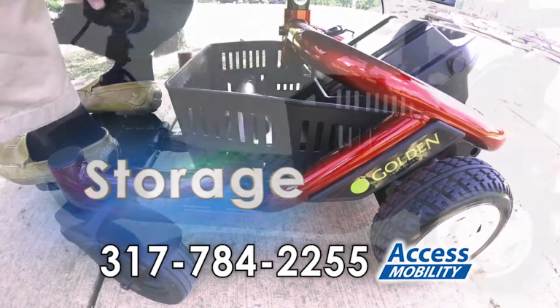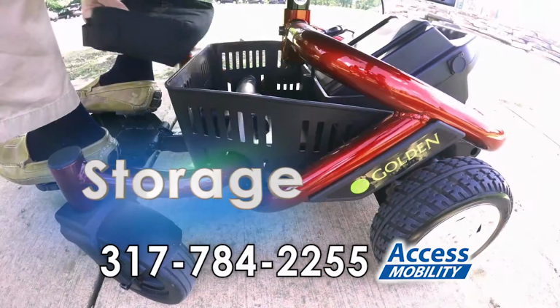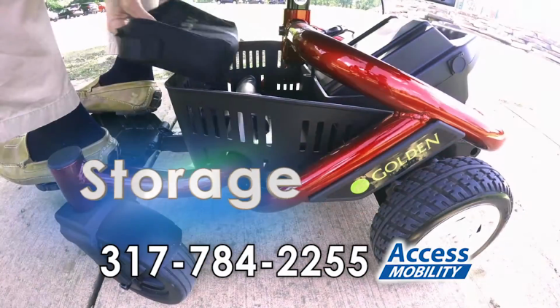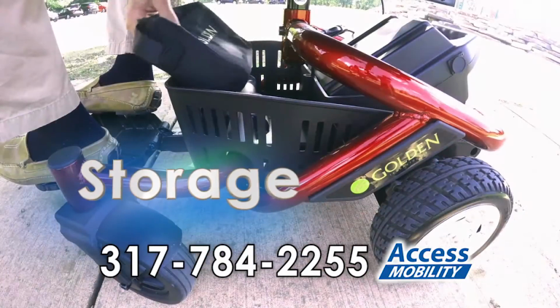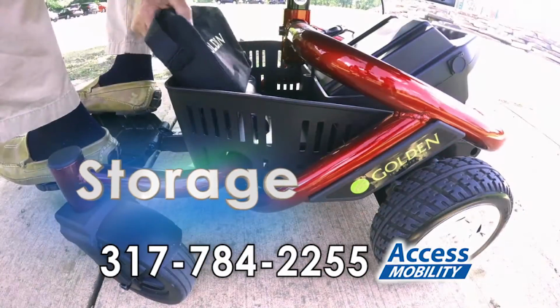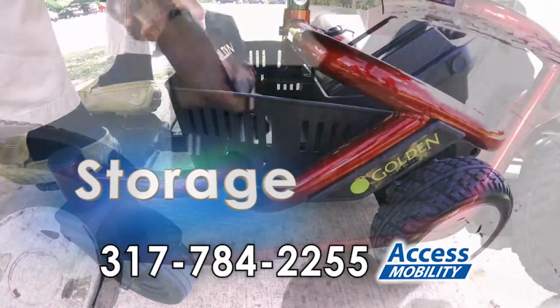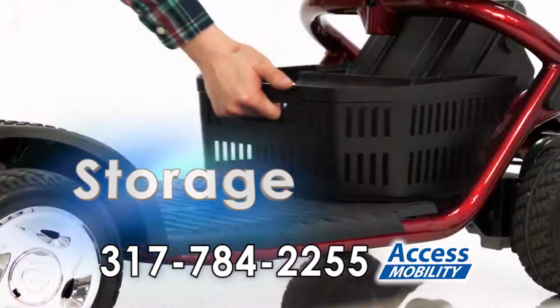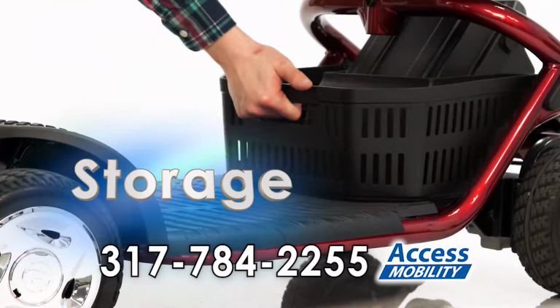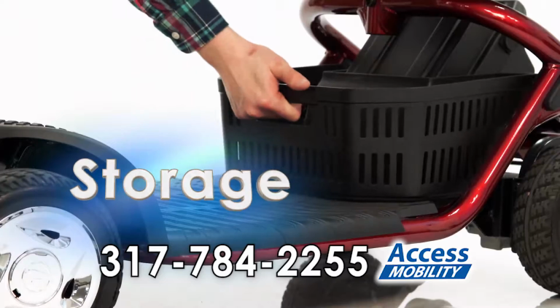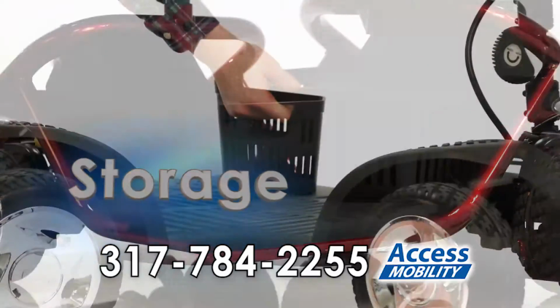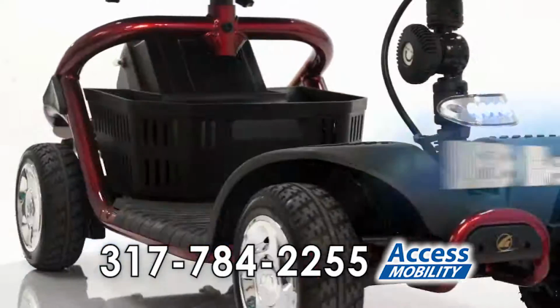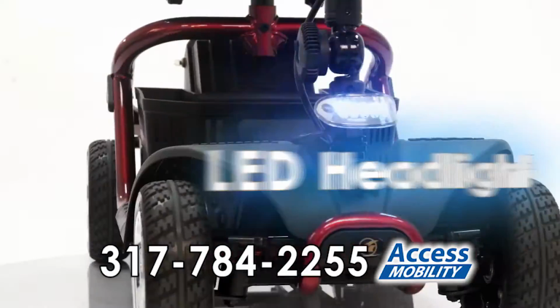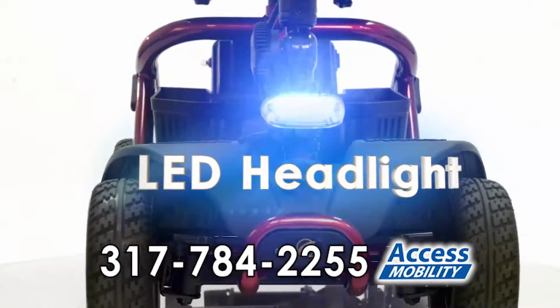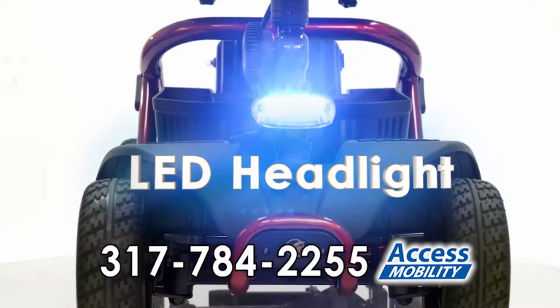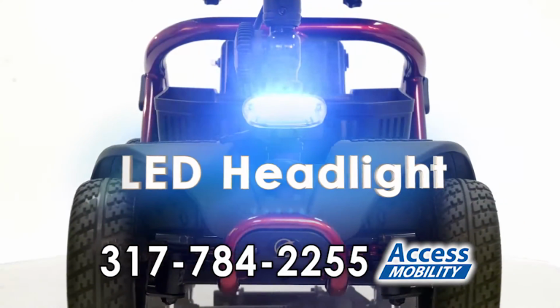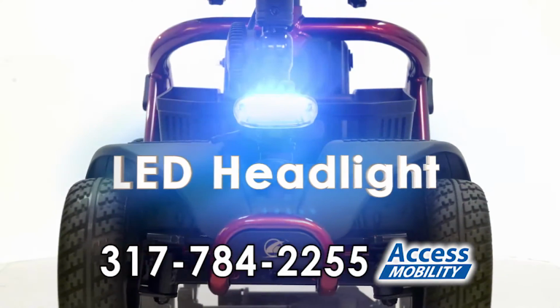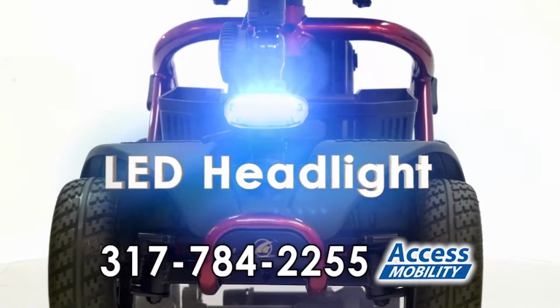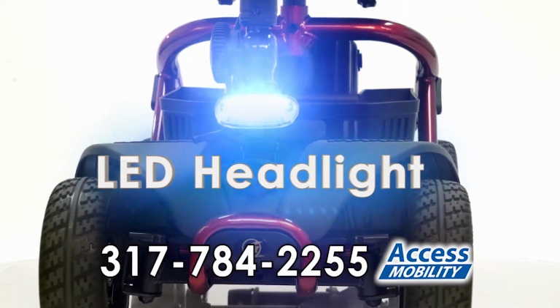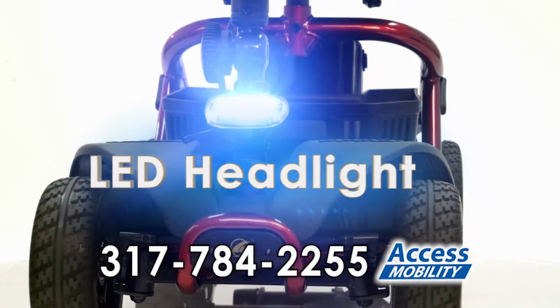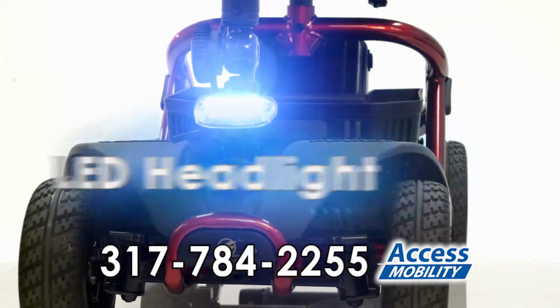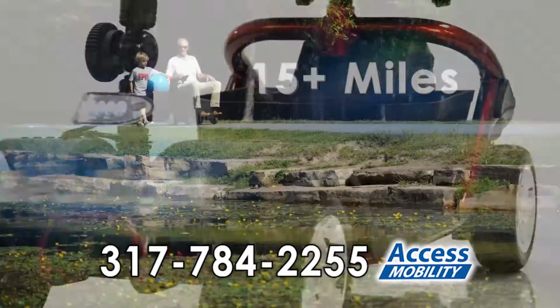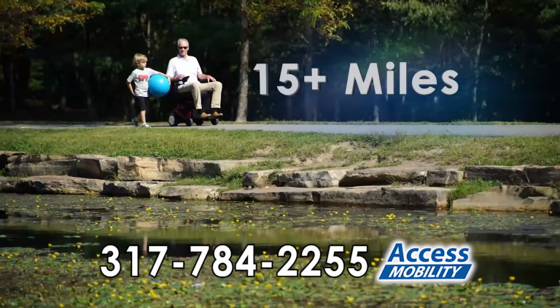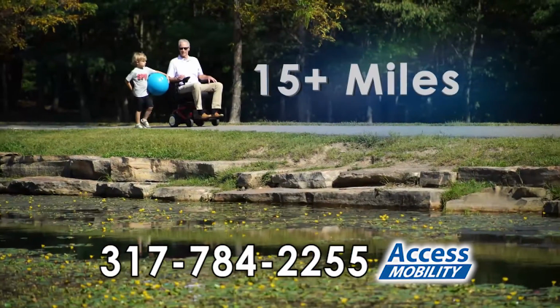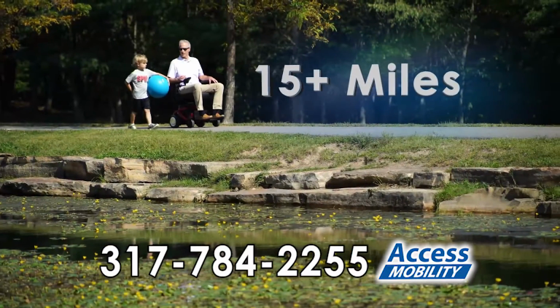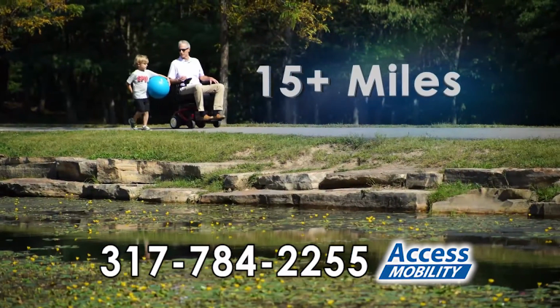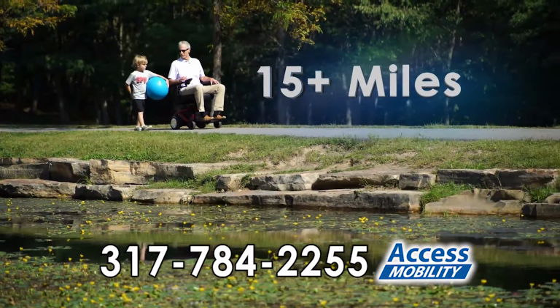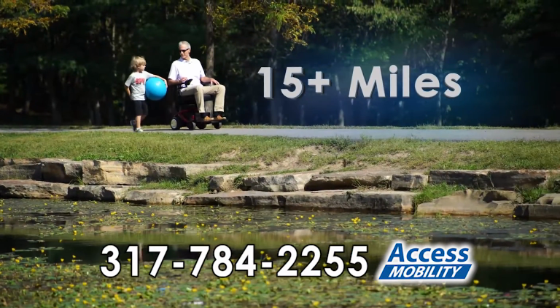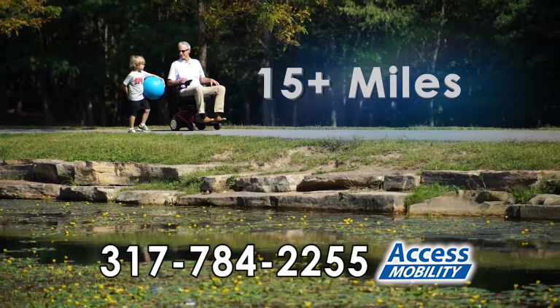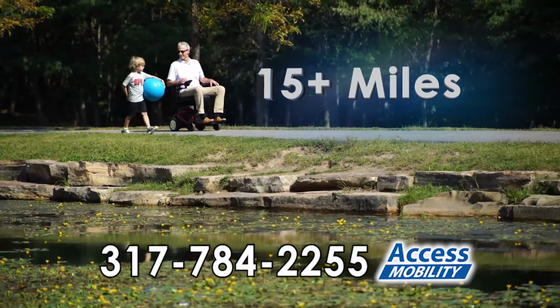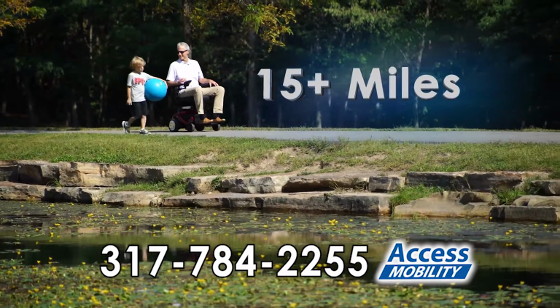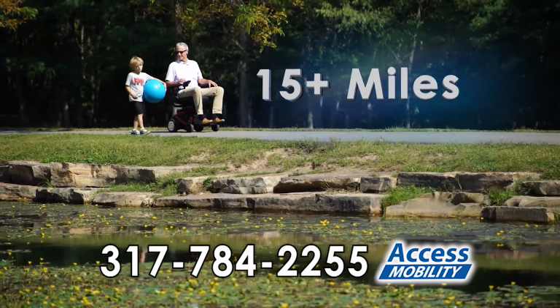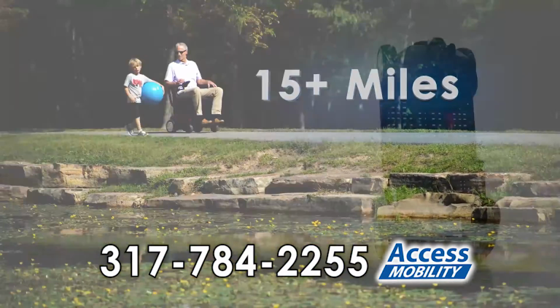There's plenty of storage, a new ultra-bright LED headlight, and the longest driving range in the industry.